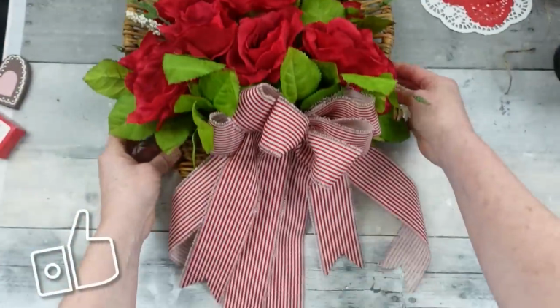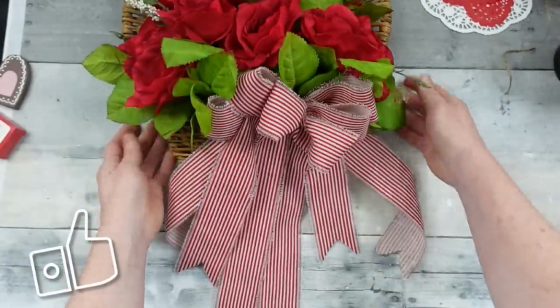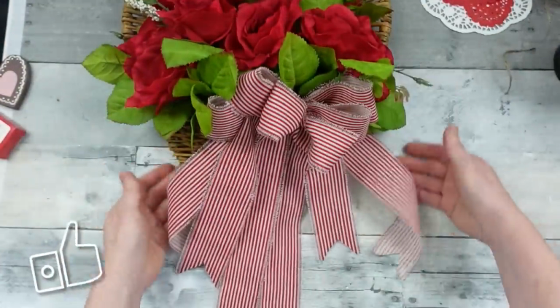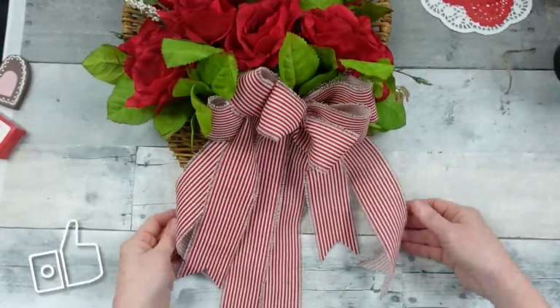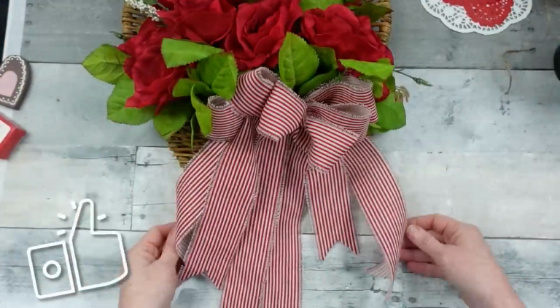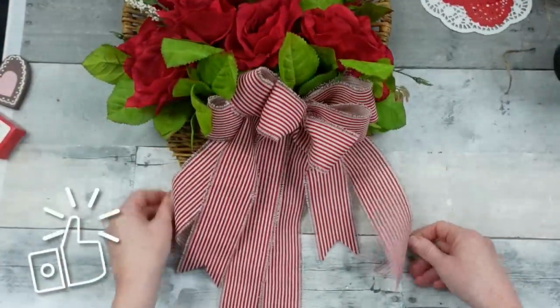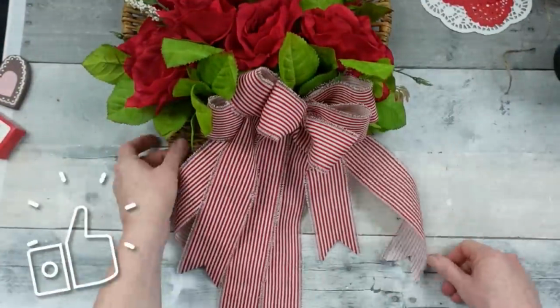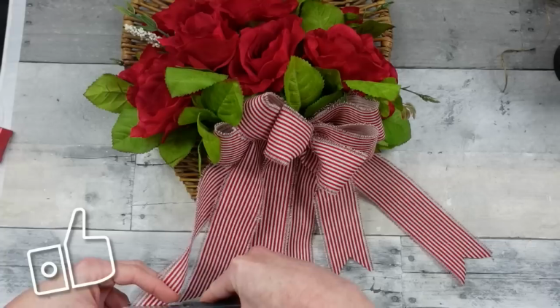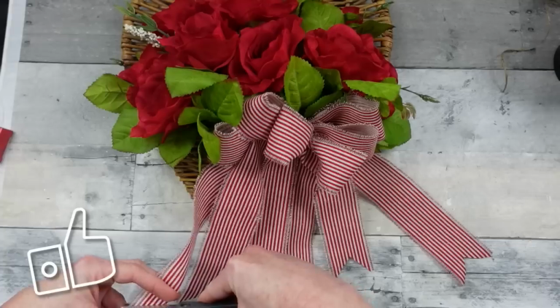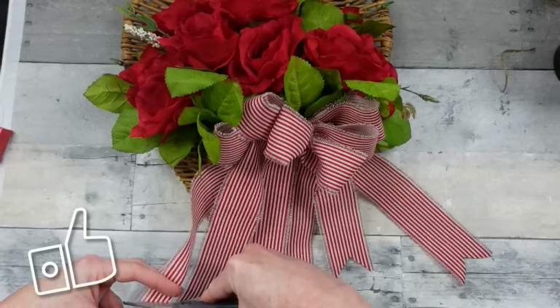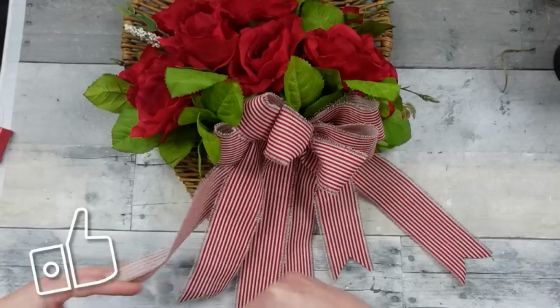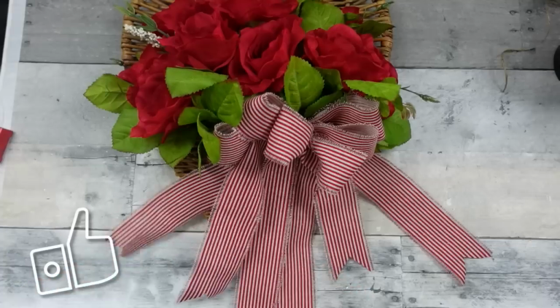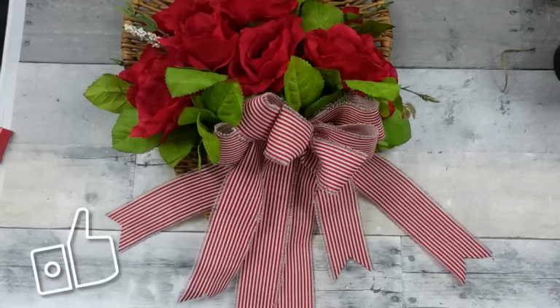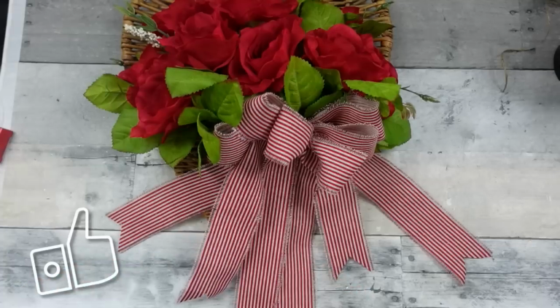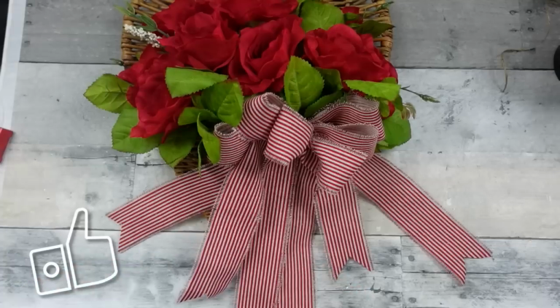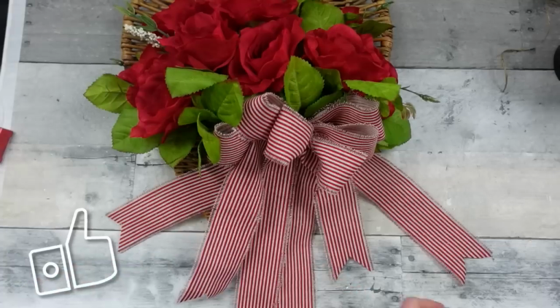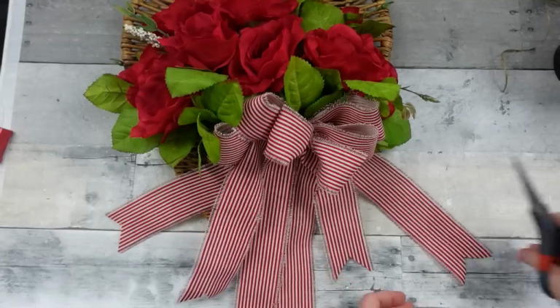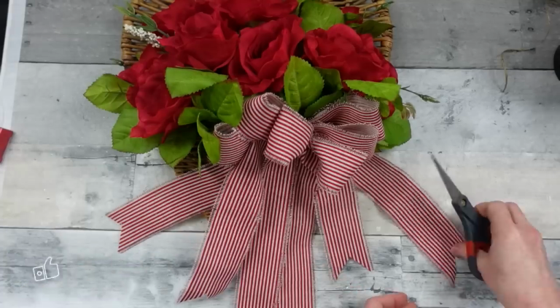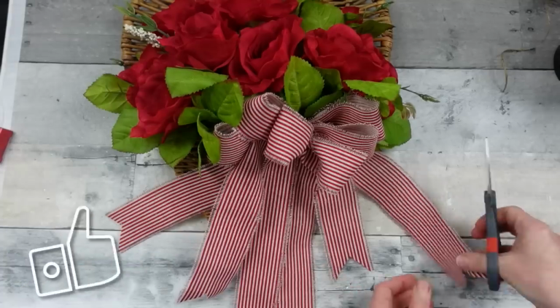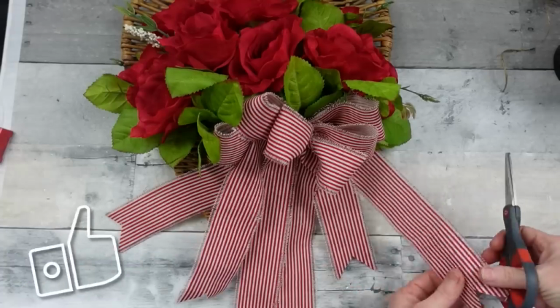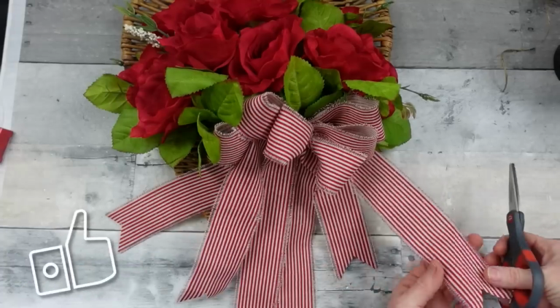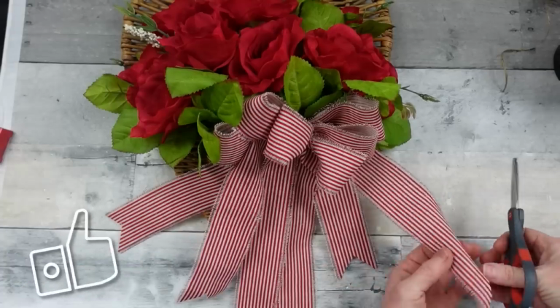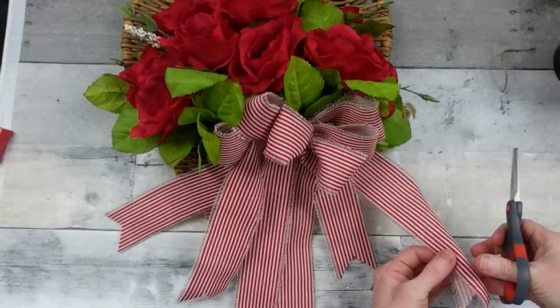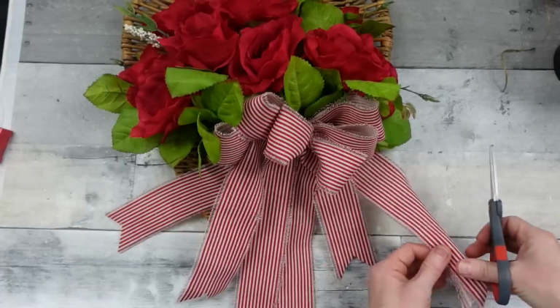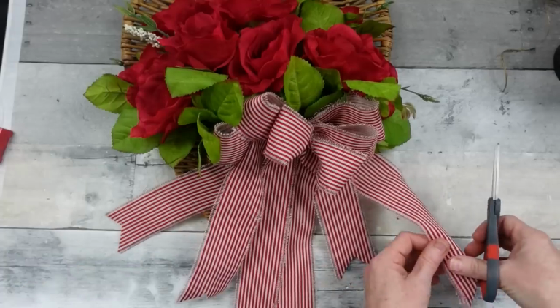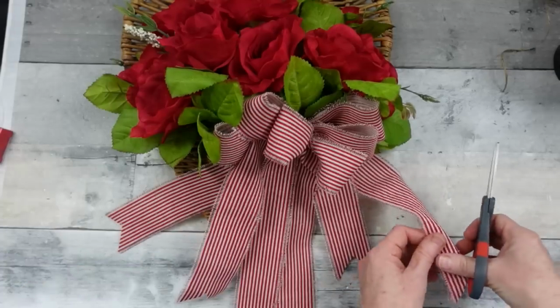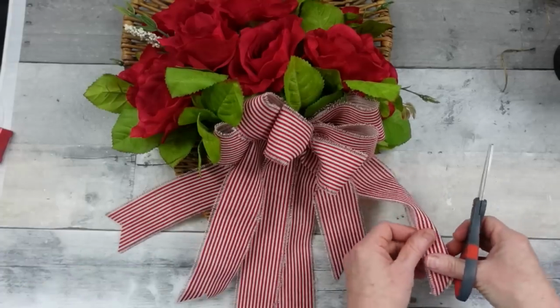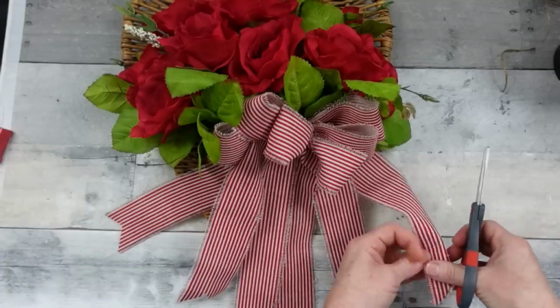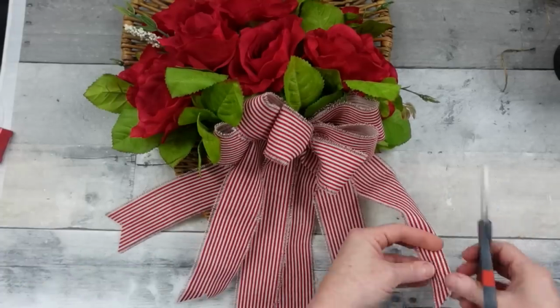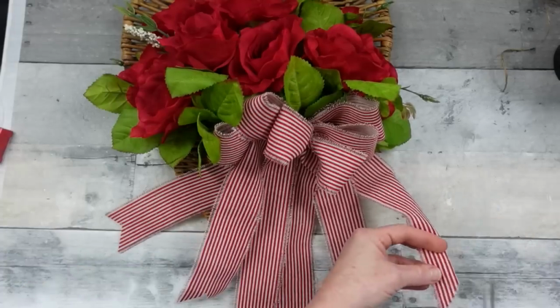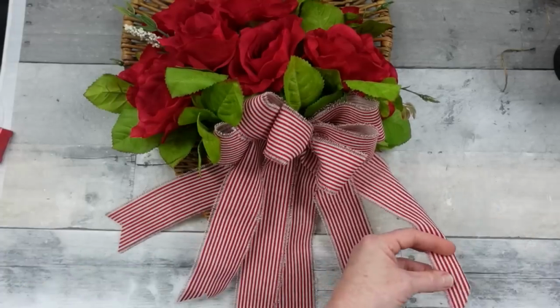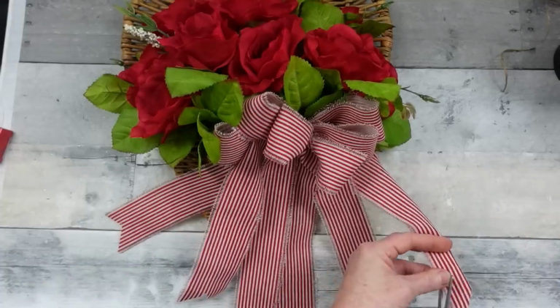Give me a thumbs up if you're liking this bonus video. Go ahead and do your finishing touches and fluffs.